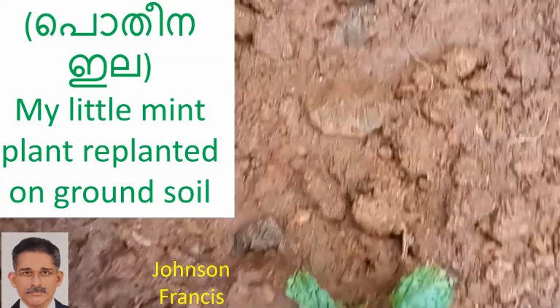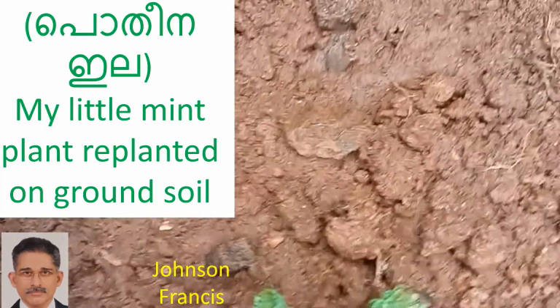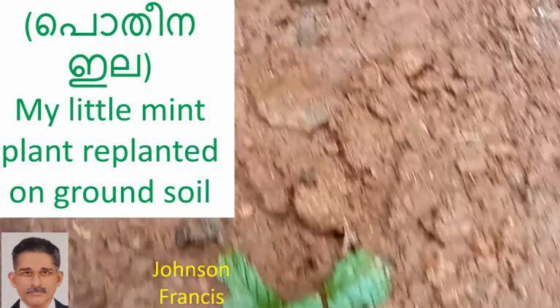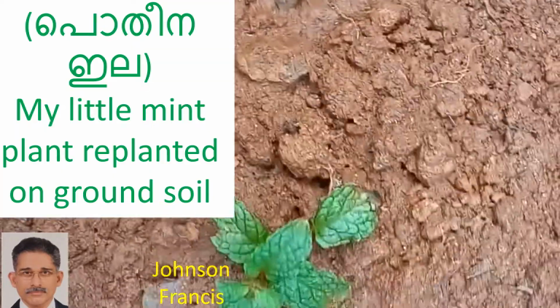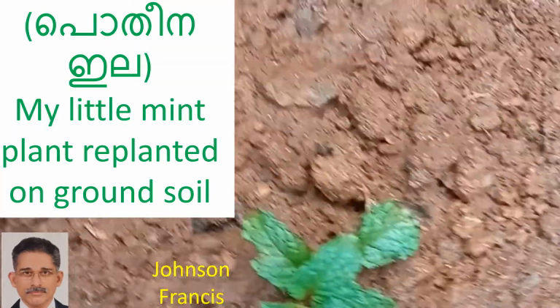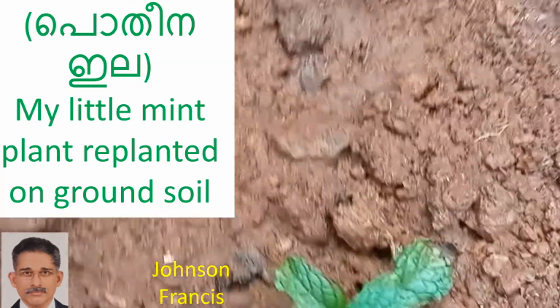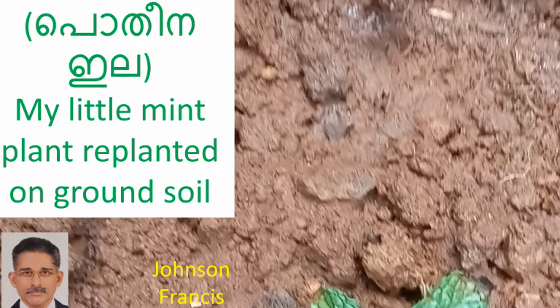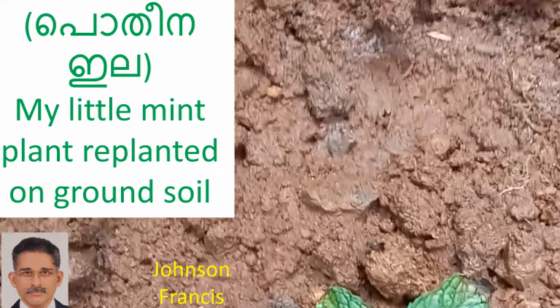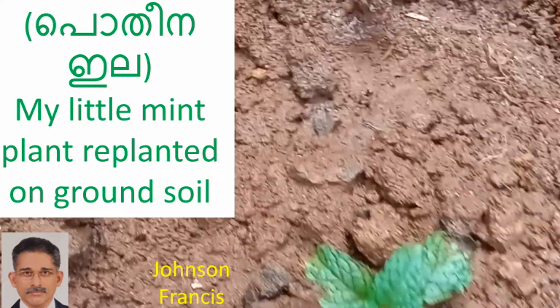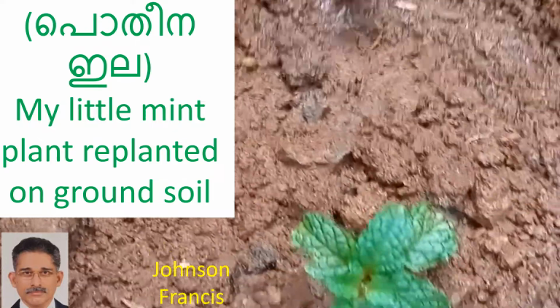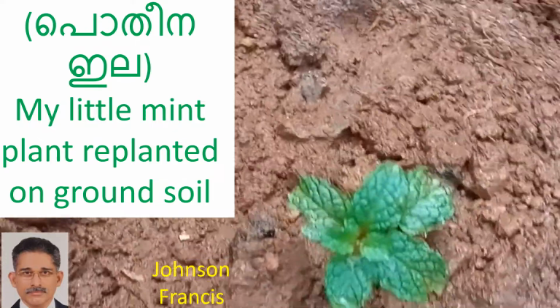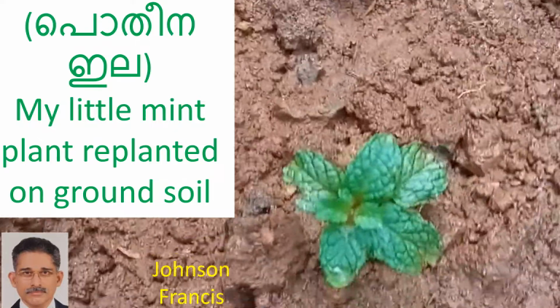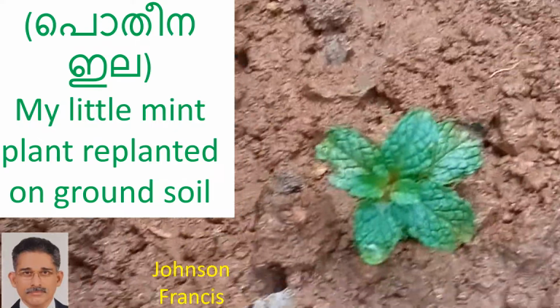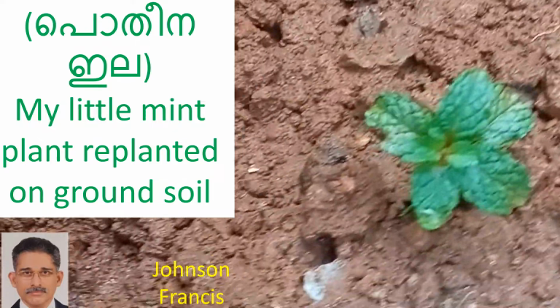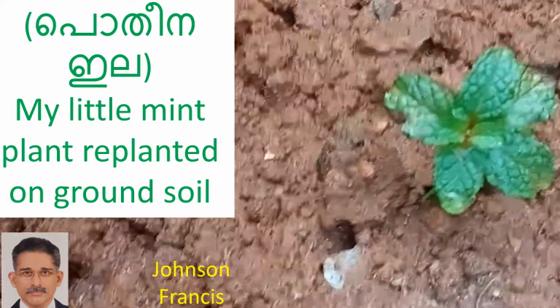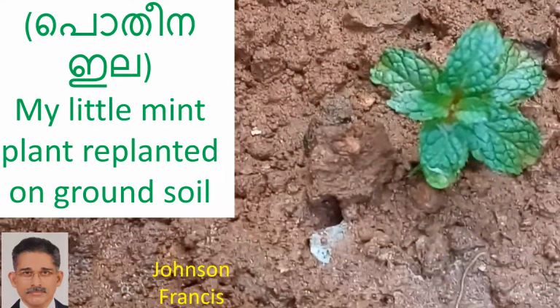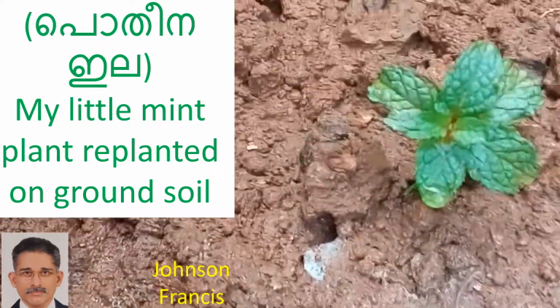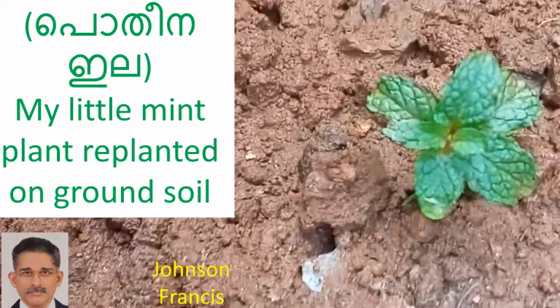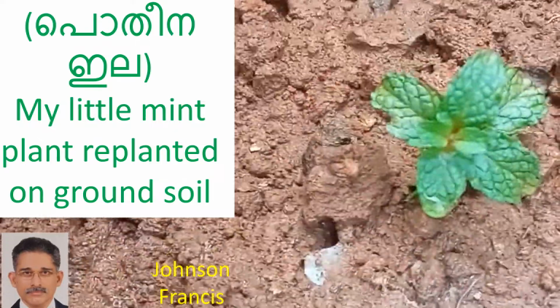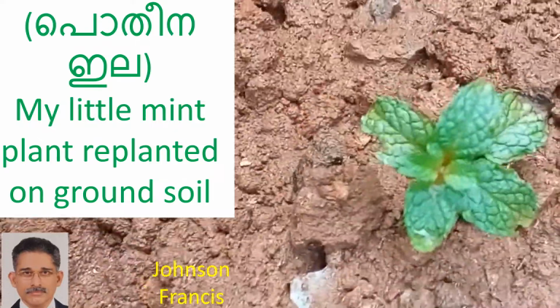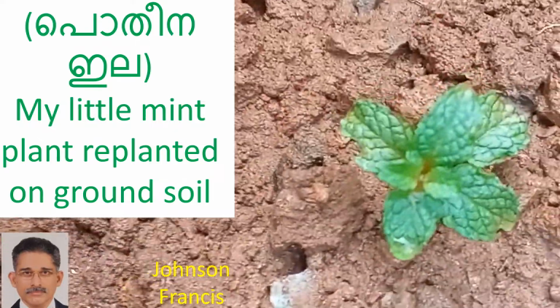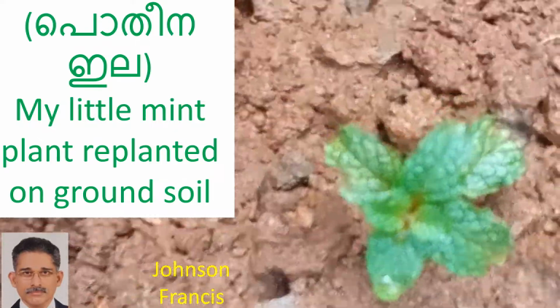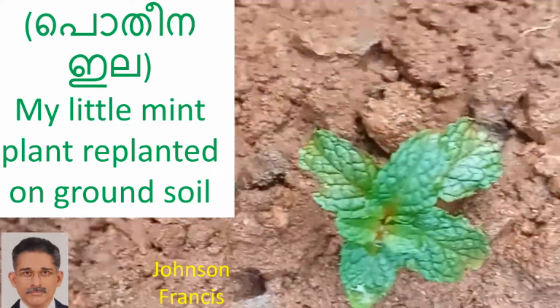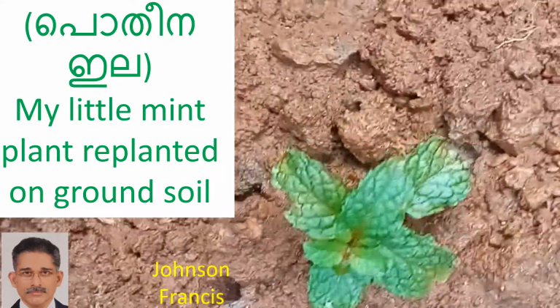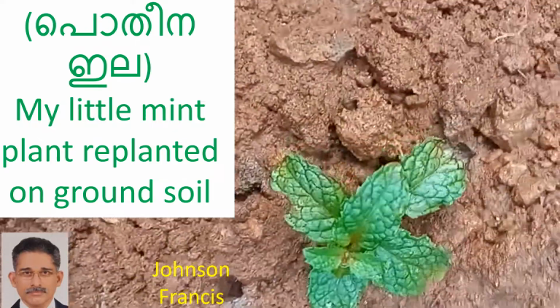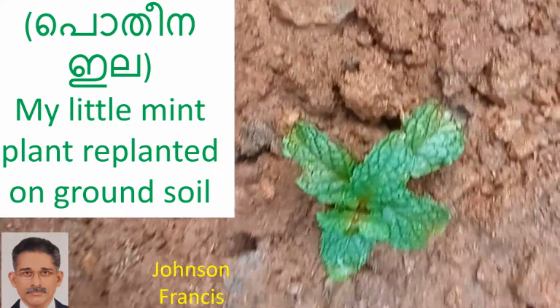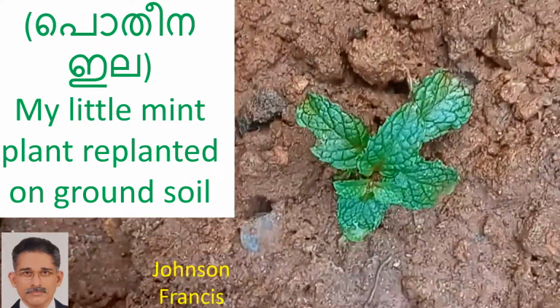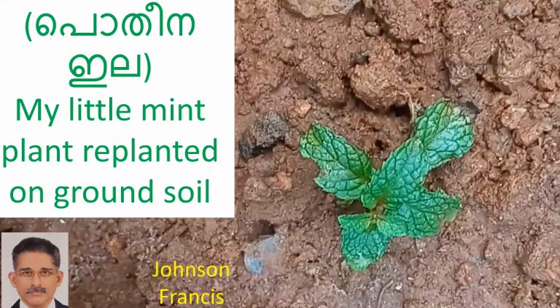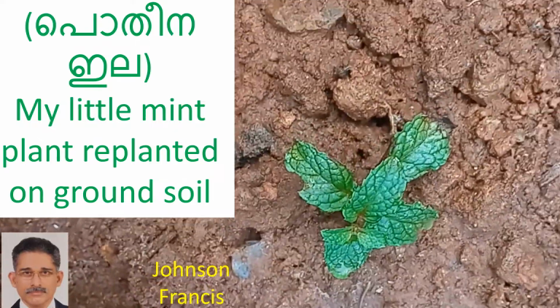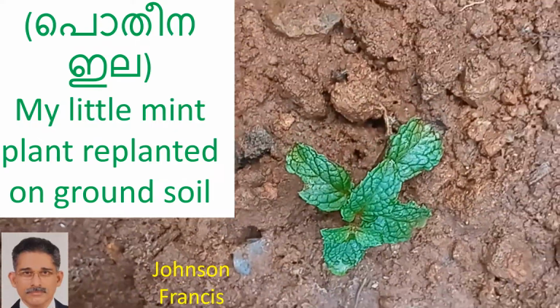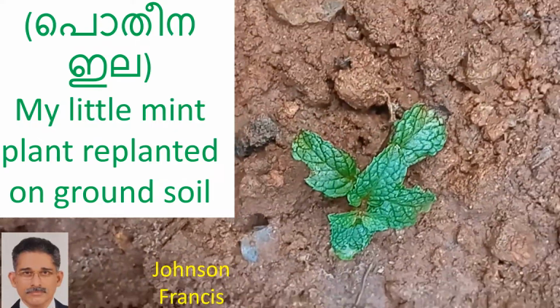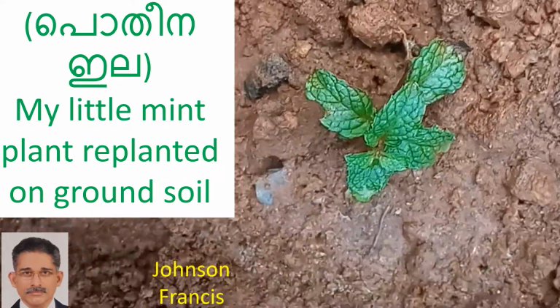Organic manure was placed in the pit made in the soil prior to planting this sprouted stem cutting.